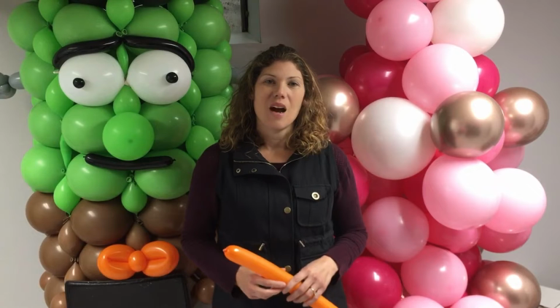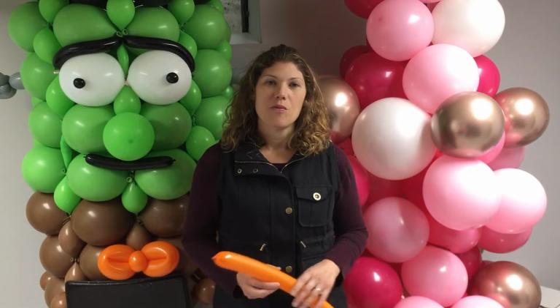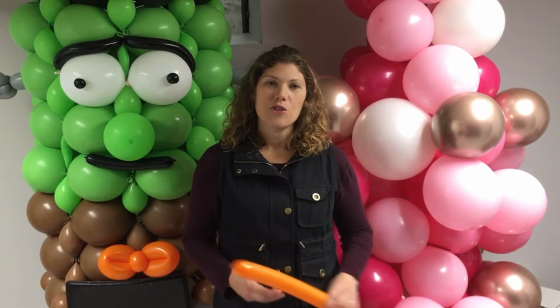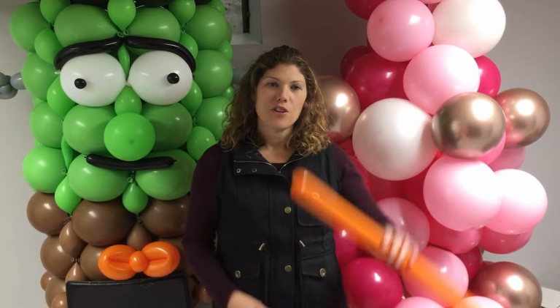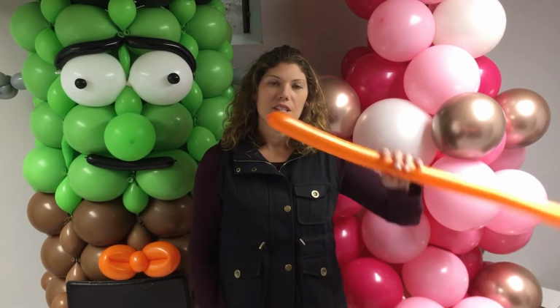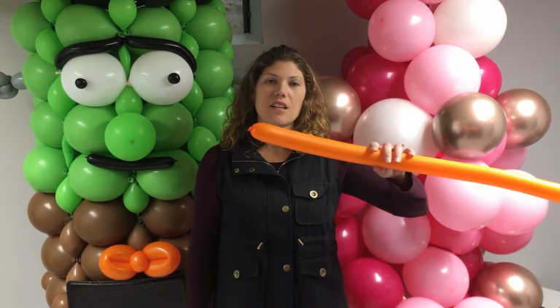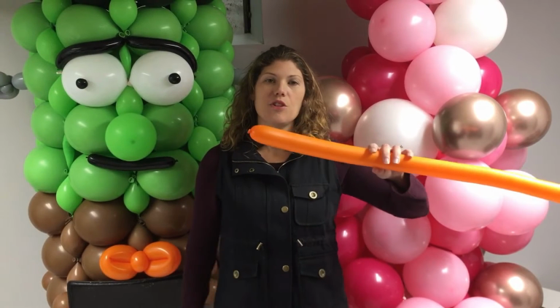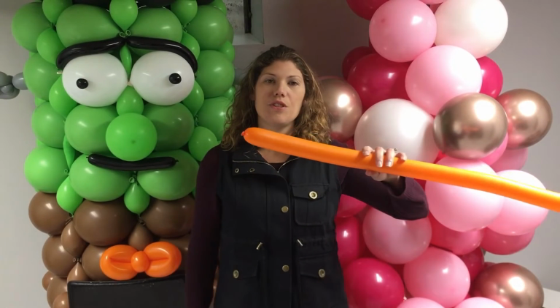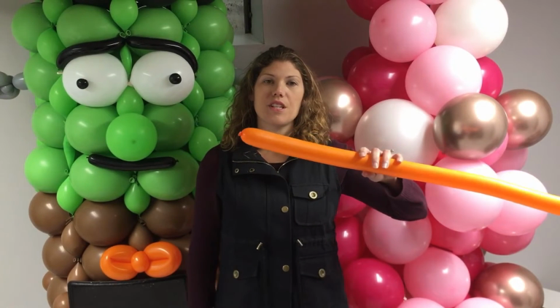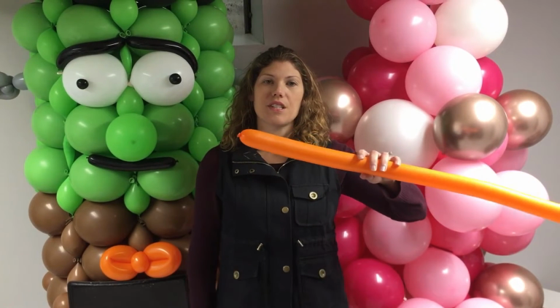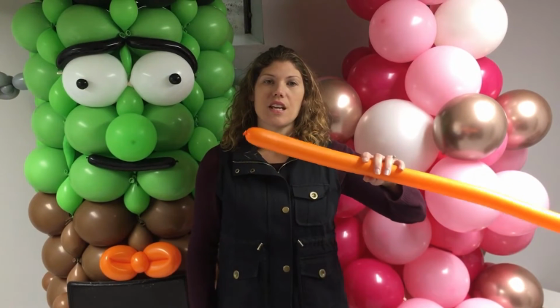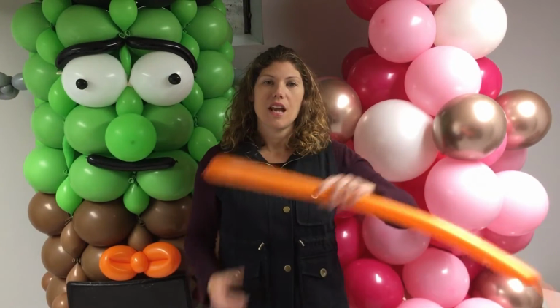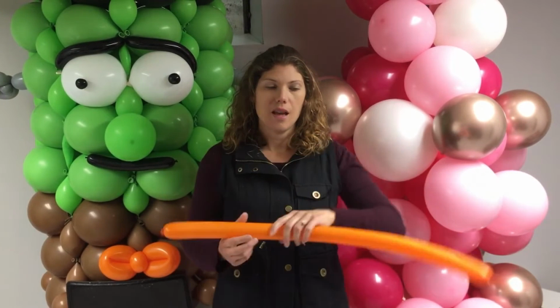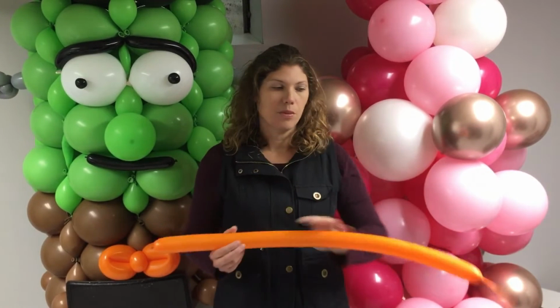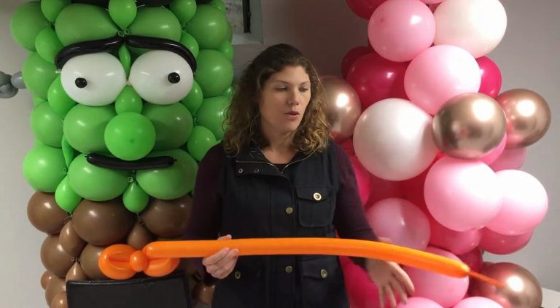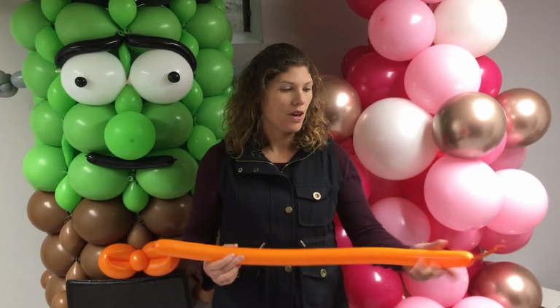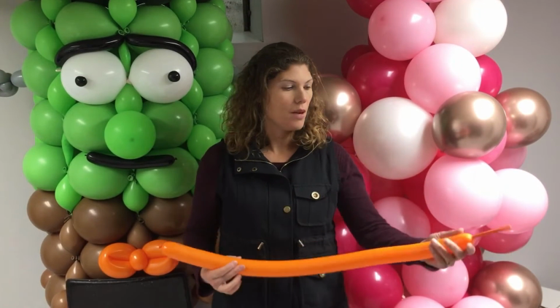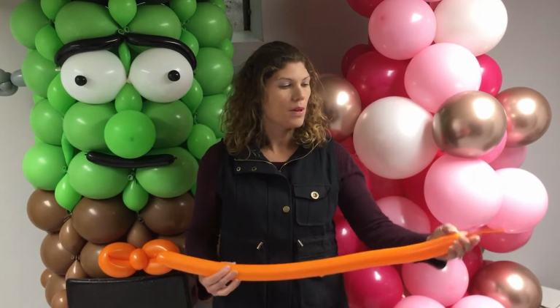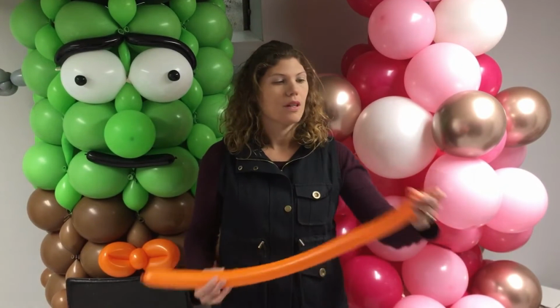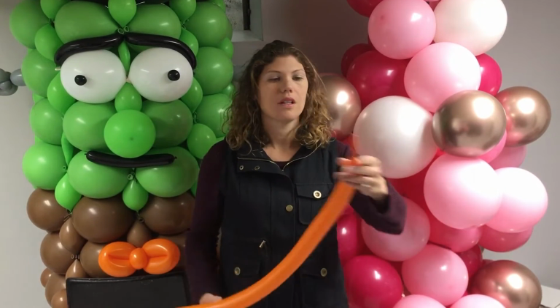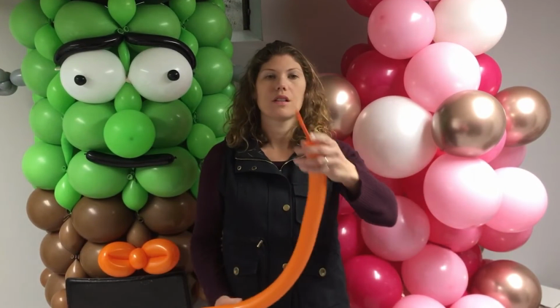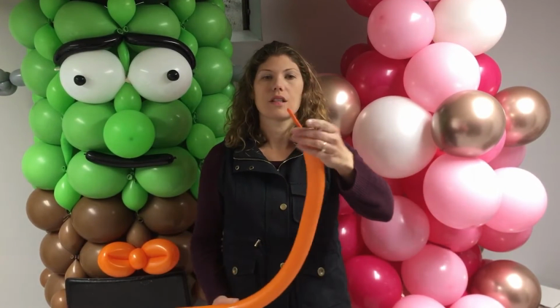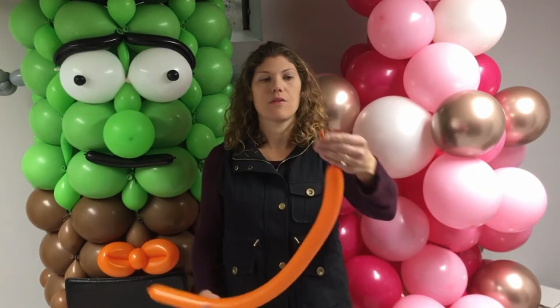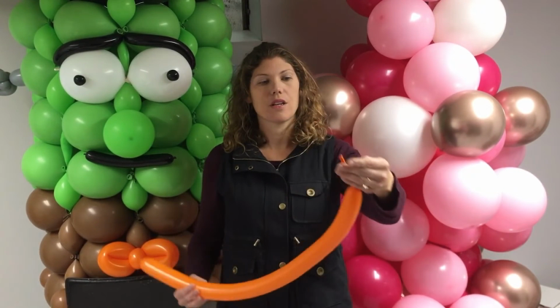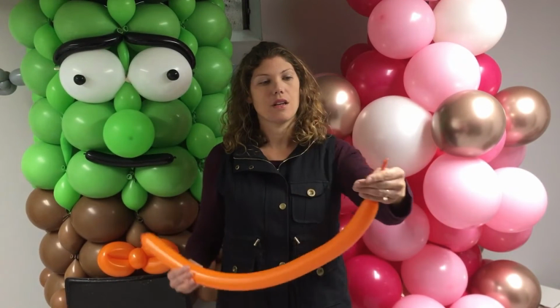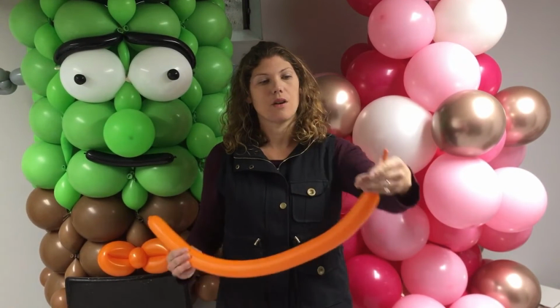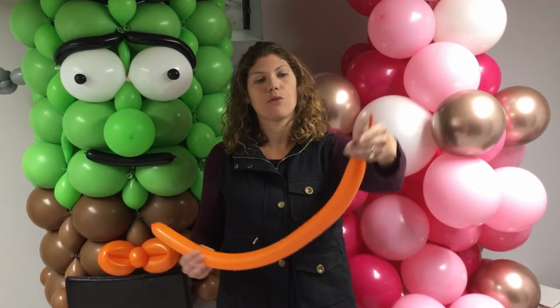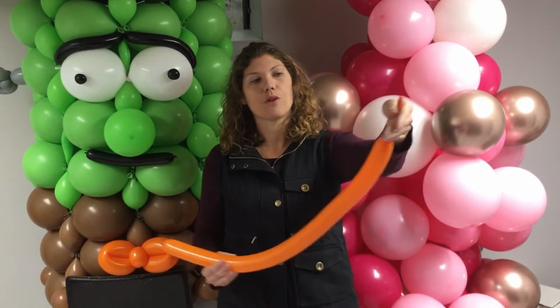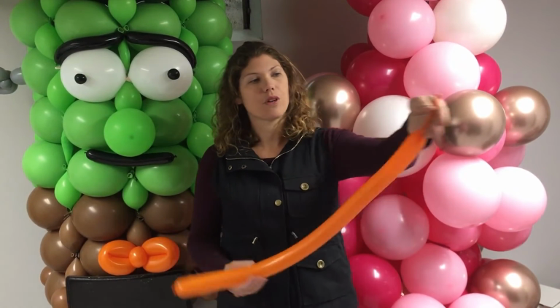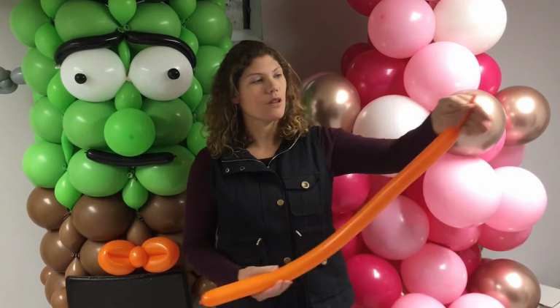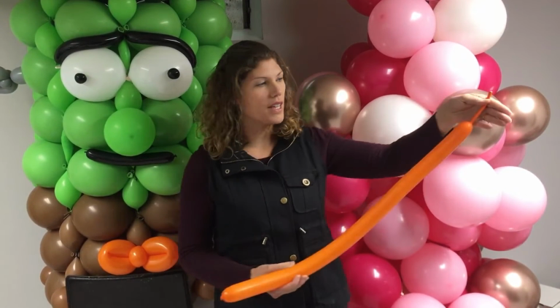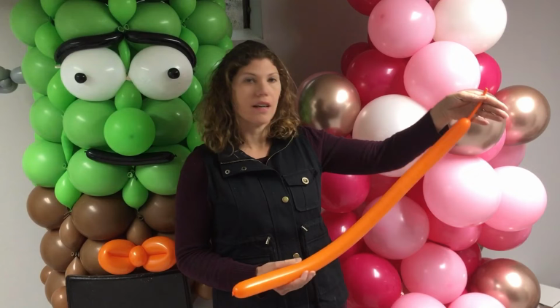First, you're going to take a 260 and blow it up, leaving a four-finger tail.